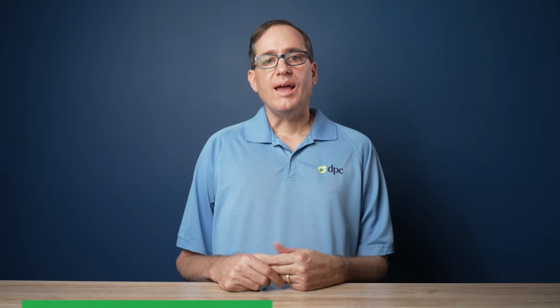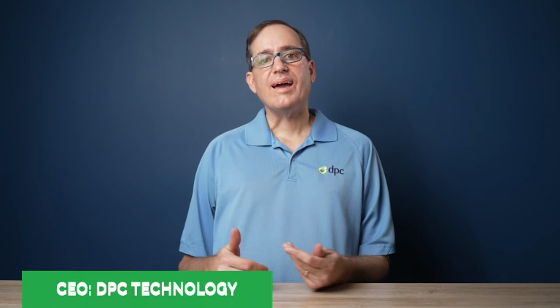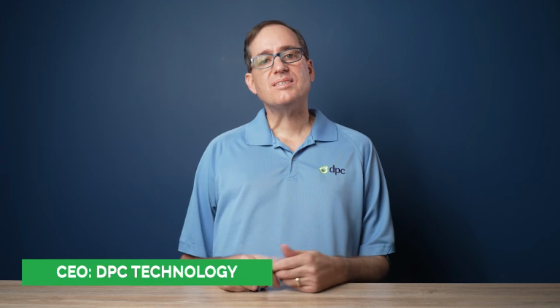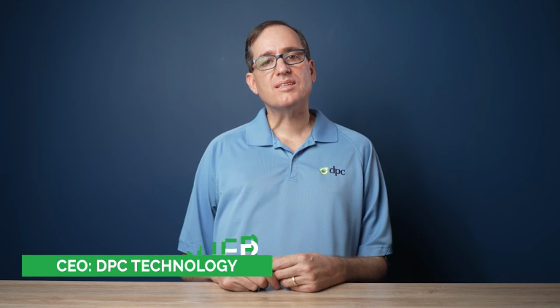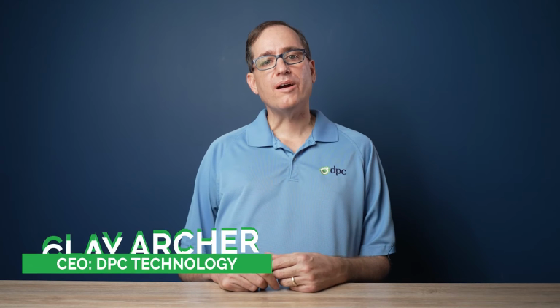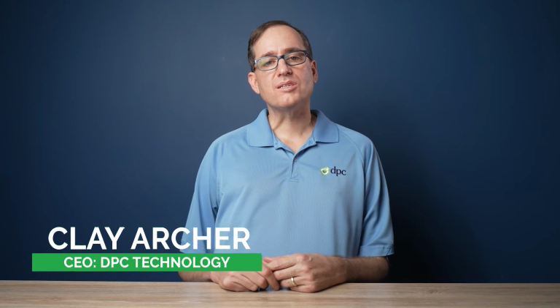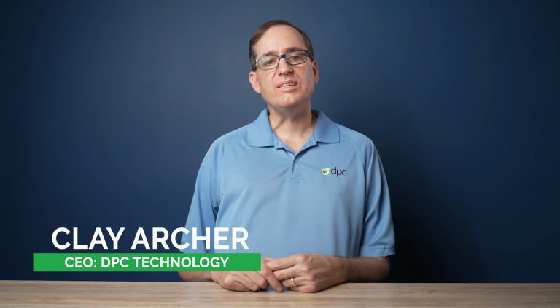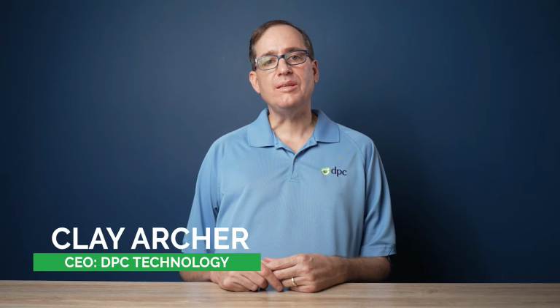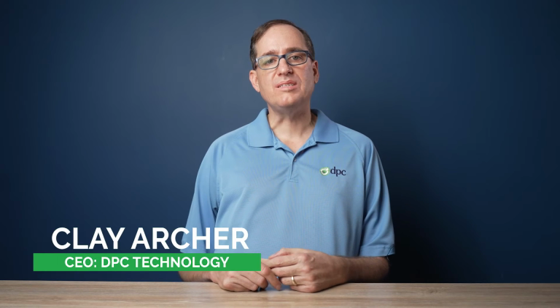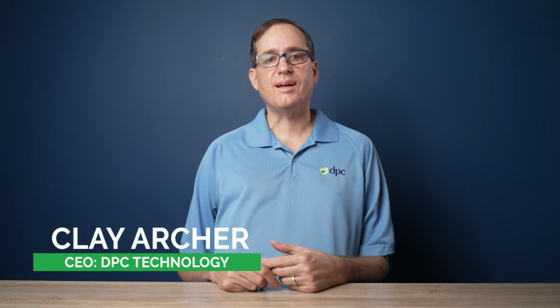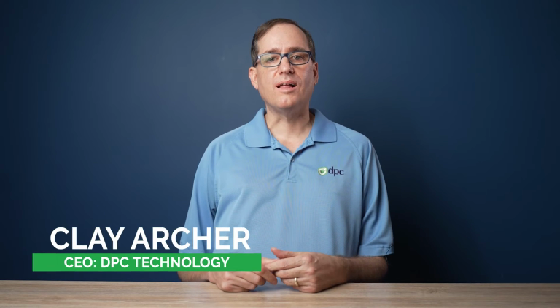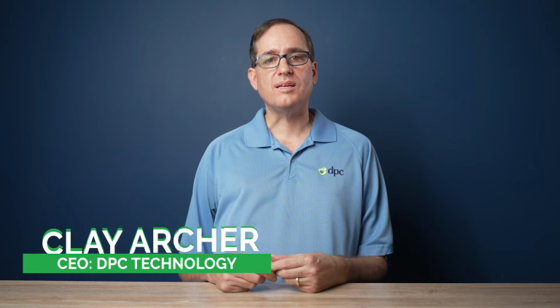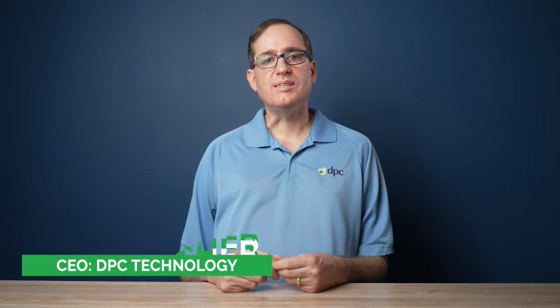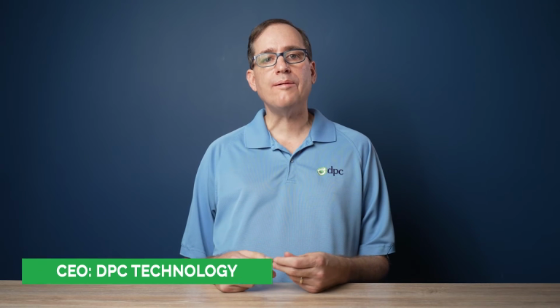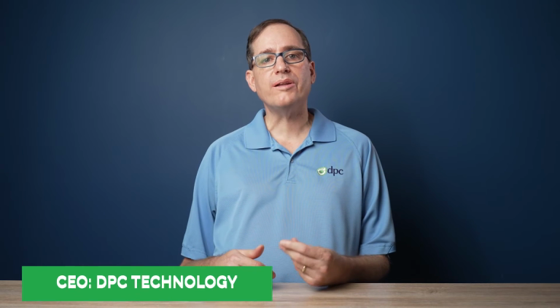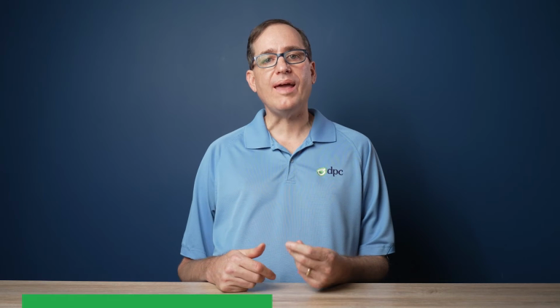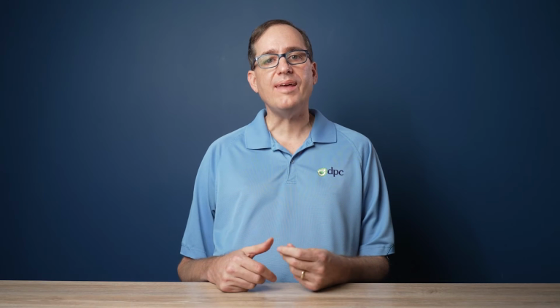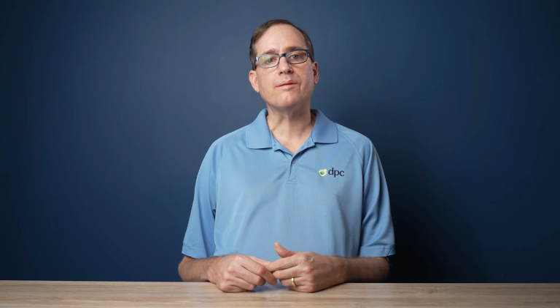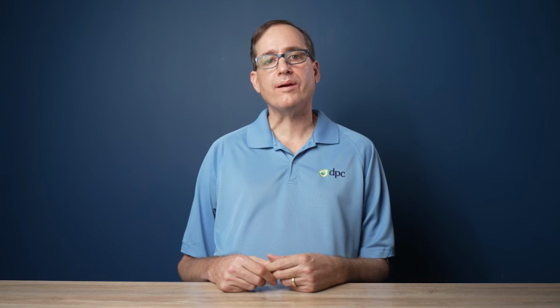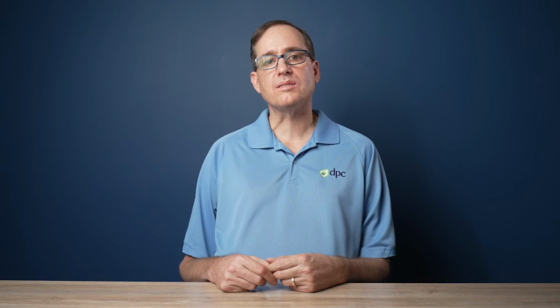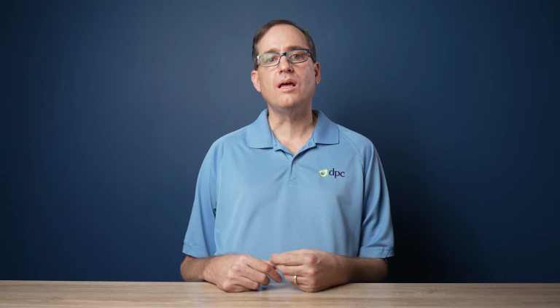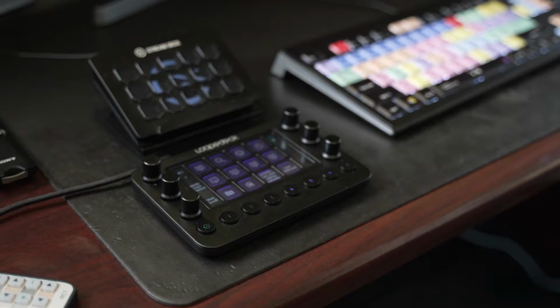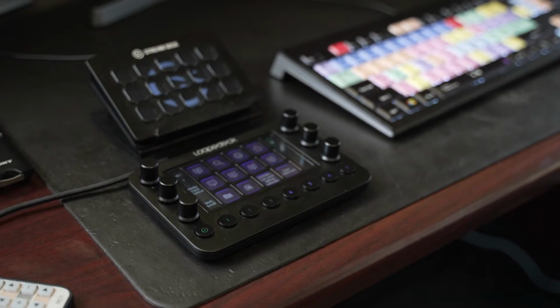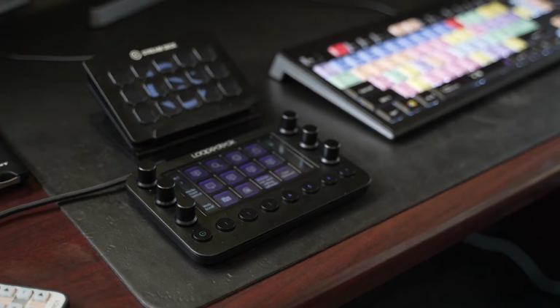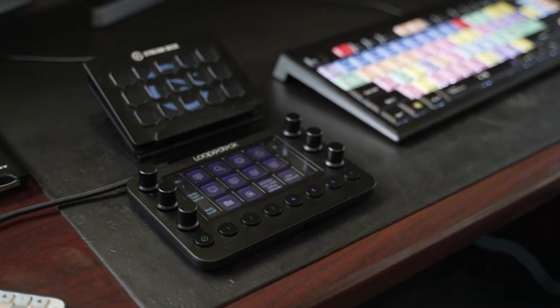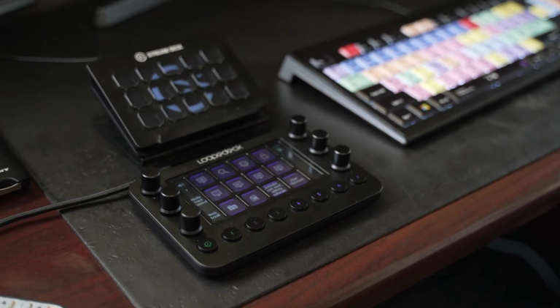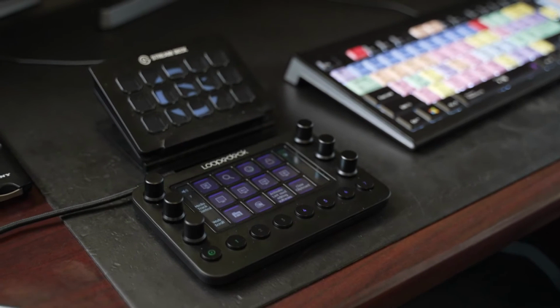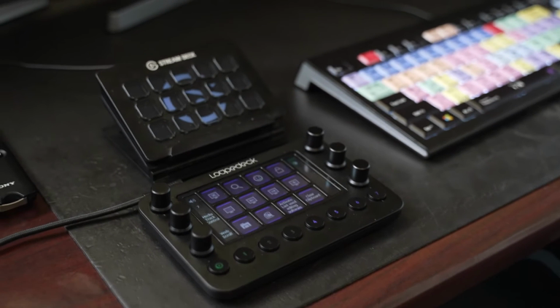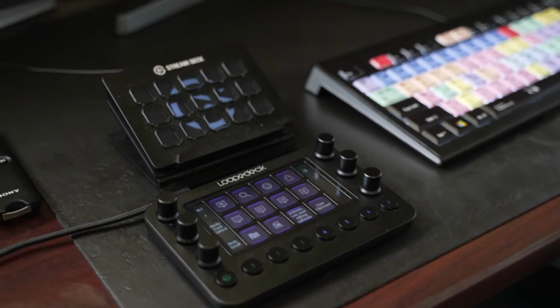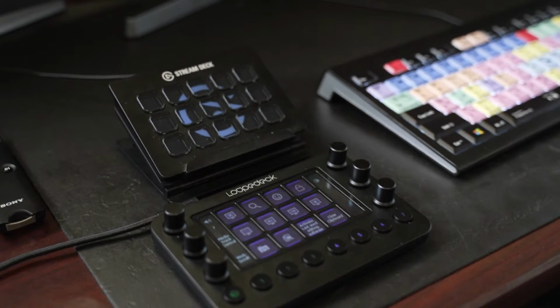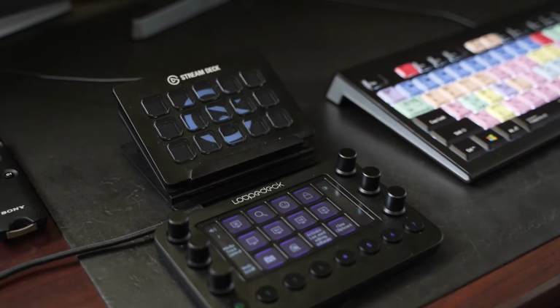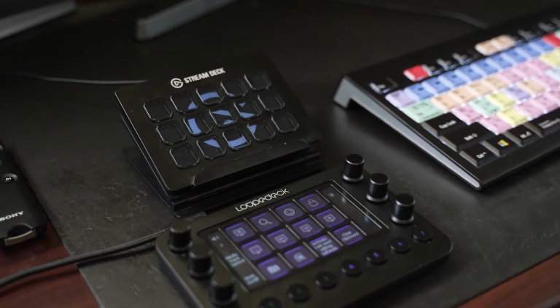Hey guys, it's Clay Archer, CEO of DPC Technology, and today we're going to do a head-to-head comparison of the Loupedeck Live and the Elgato Stream Deck.